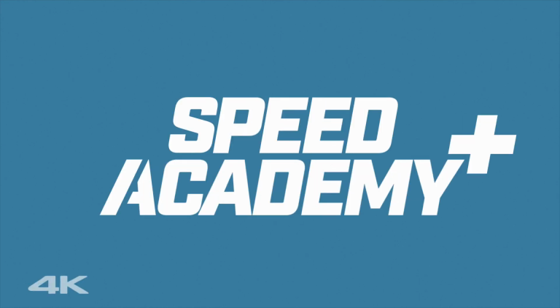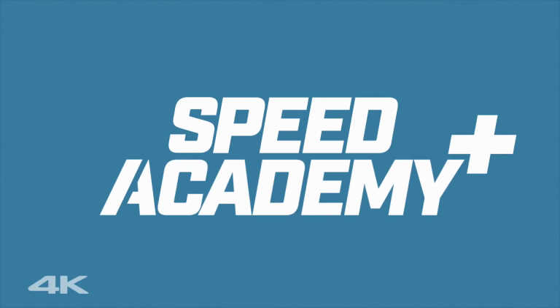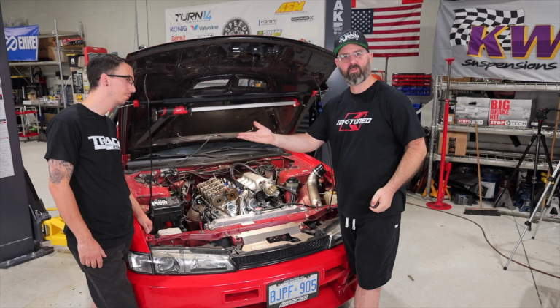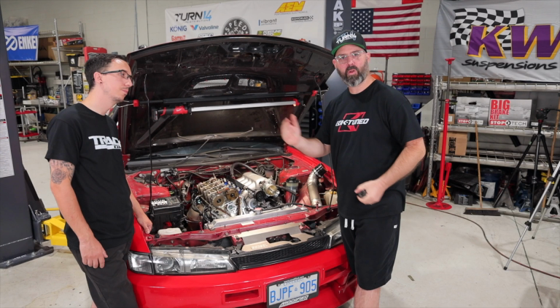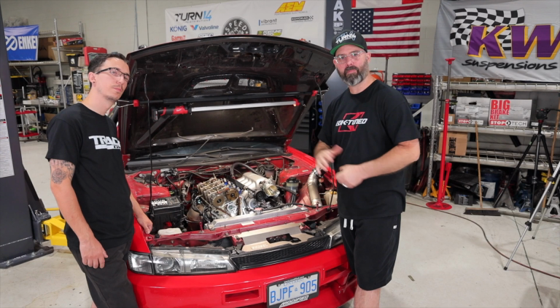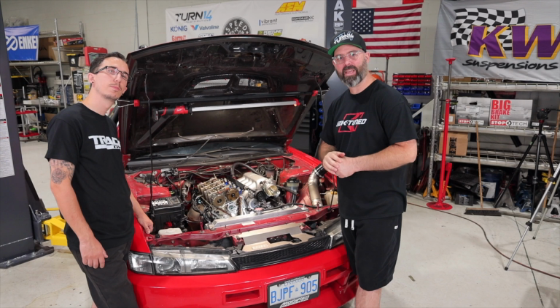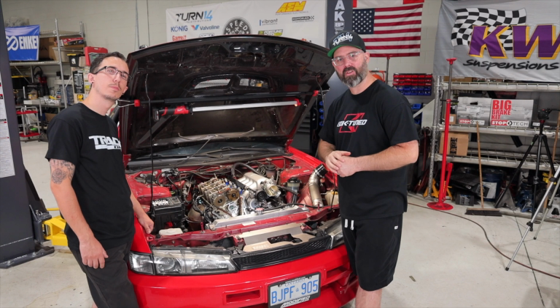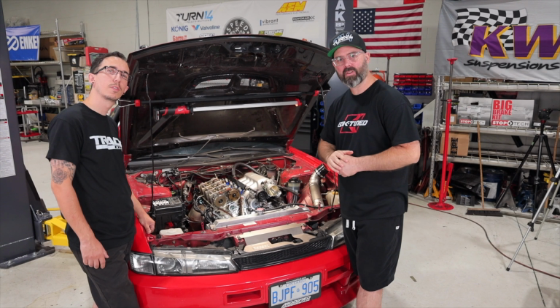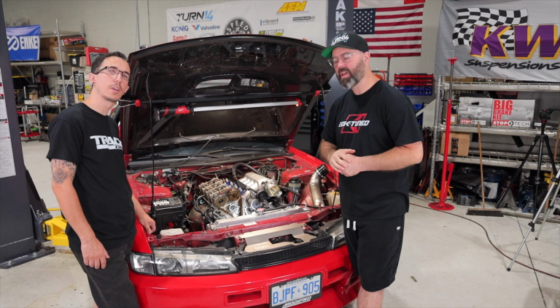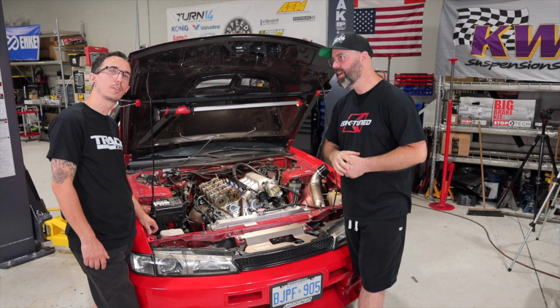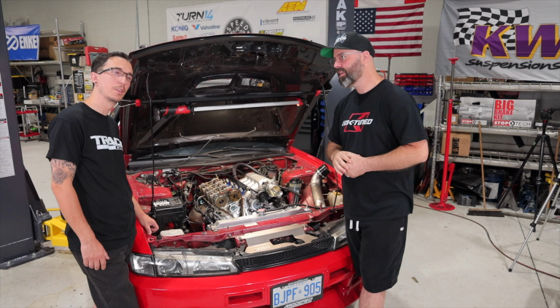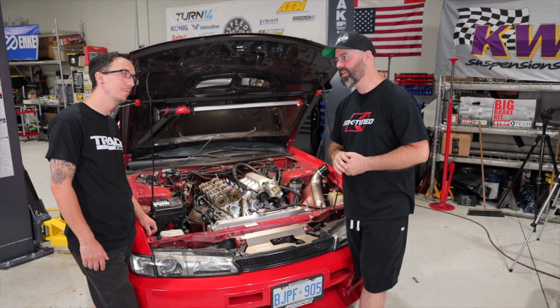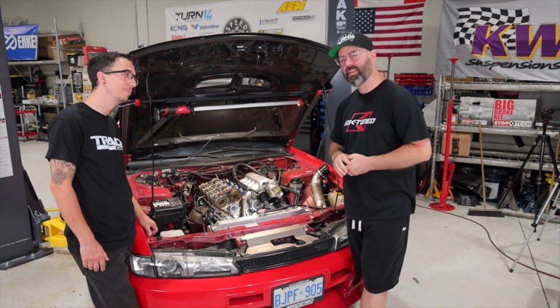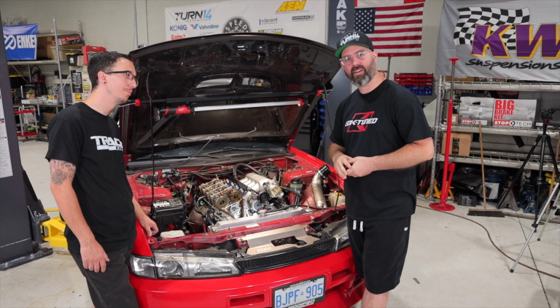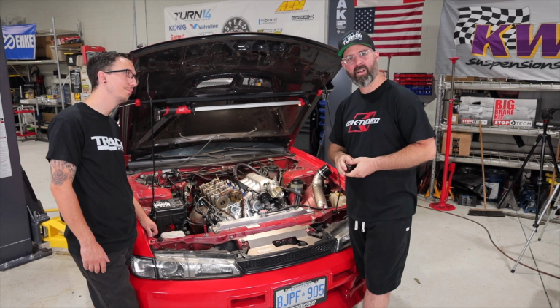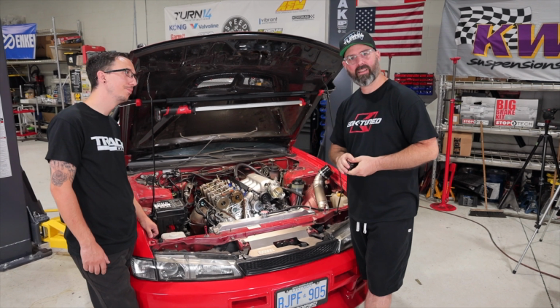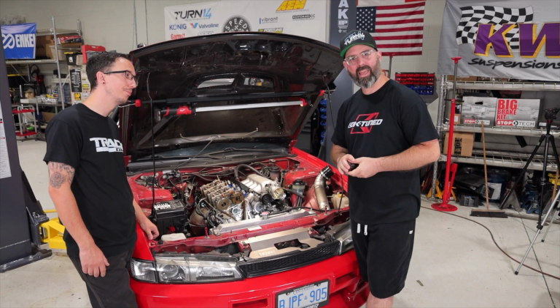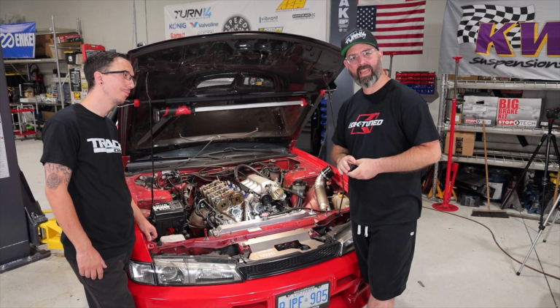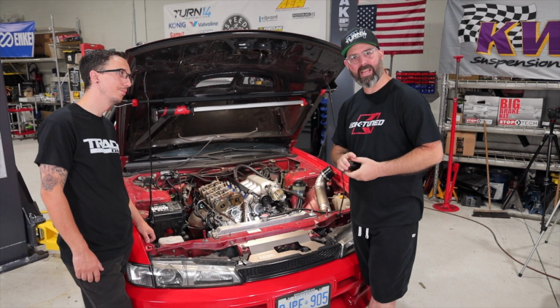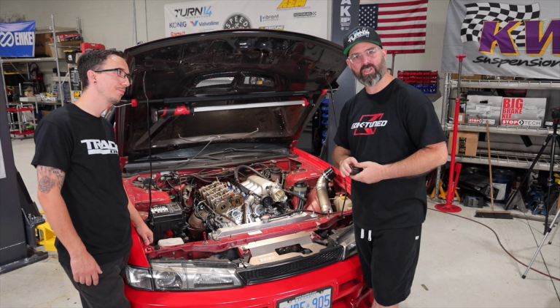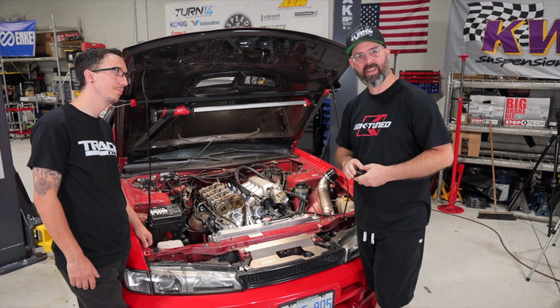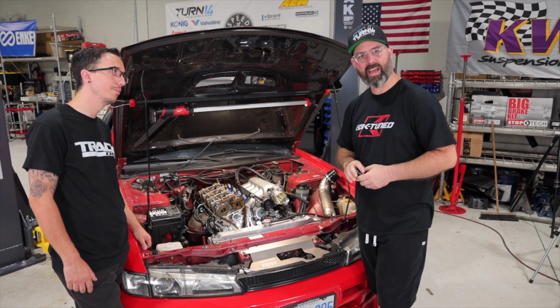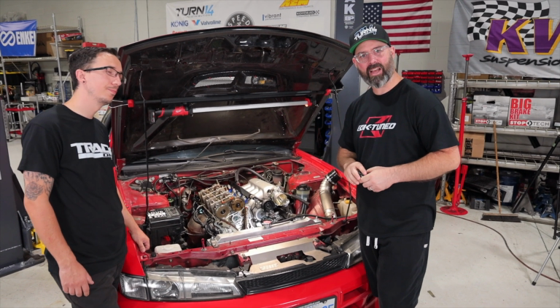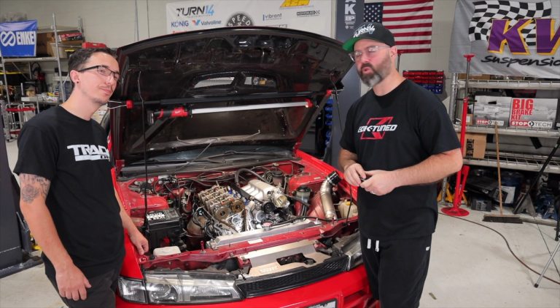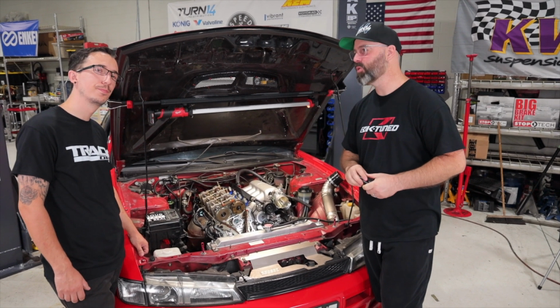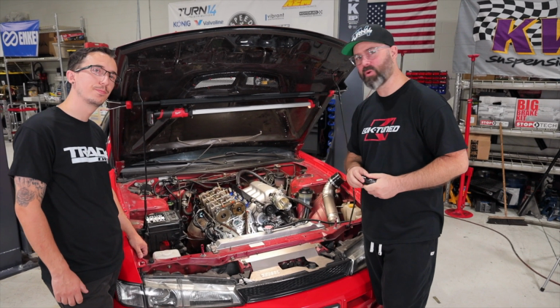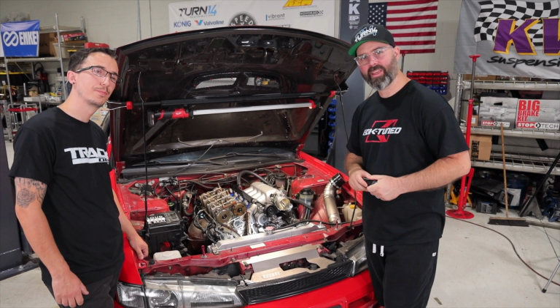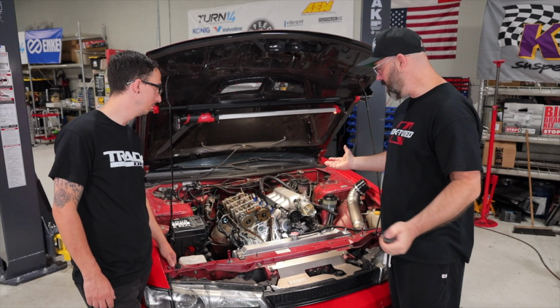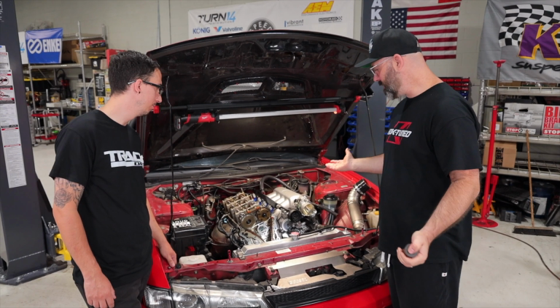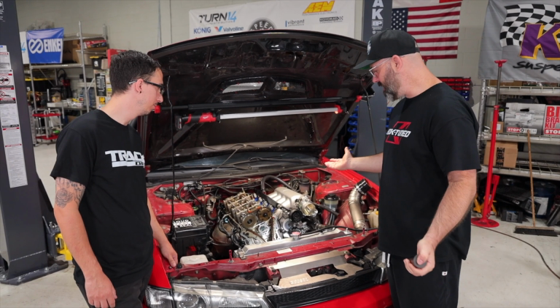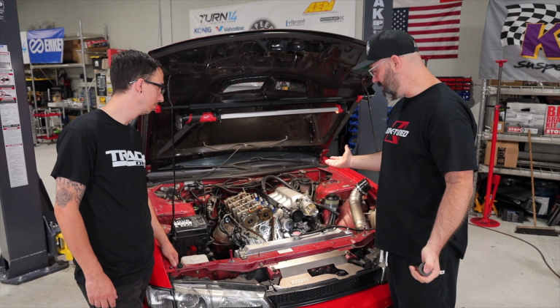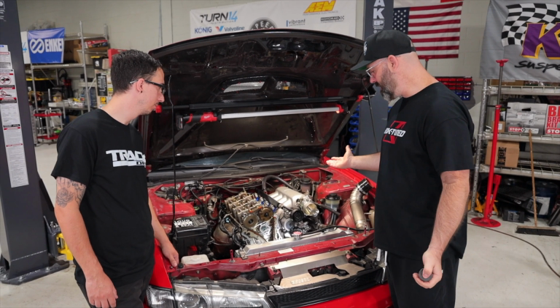This is Rui from K-Tuned. Hey guys. He is our K-Engine guru. Where do we start then, Rui?